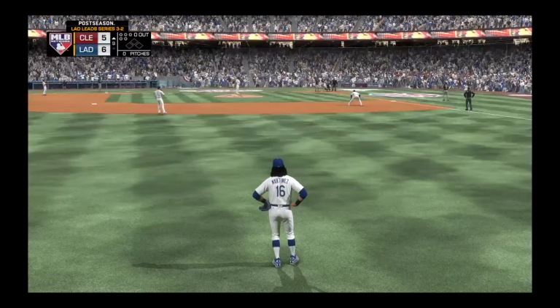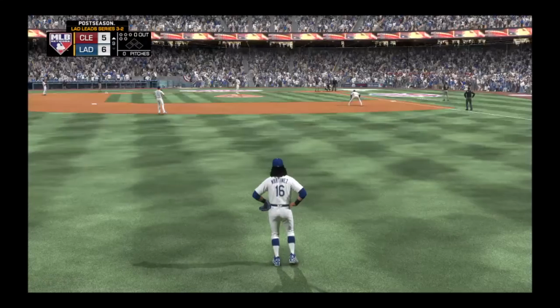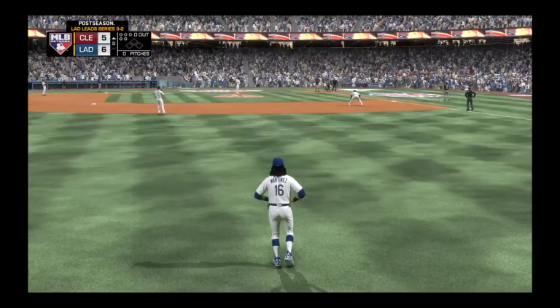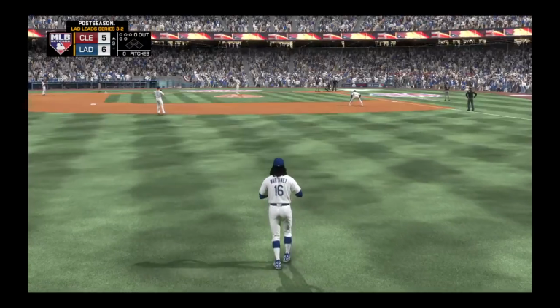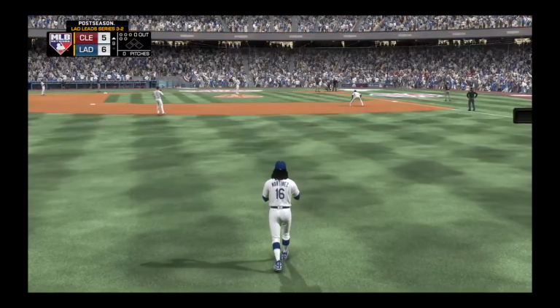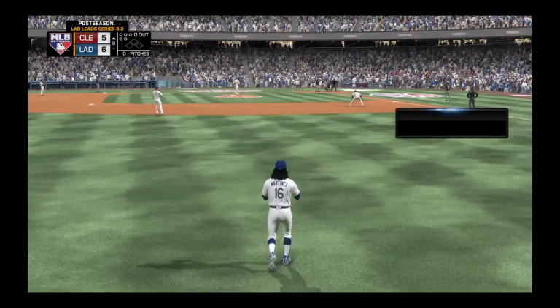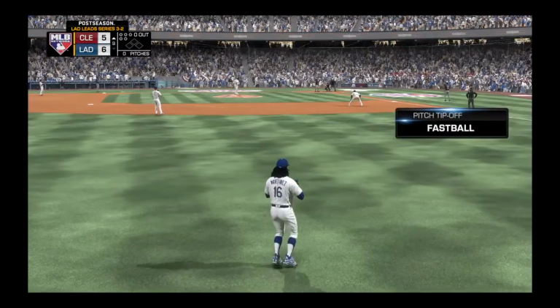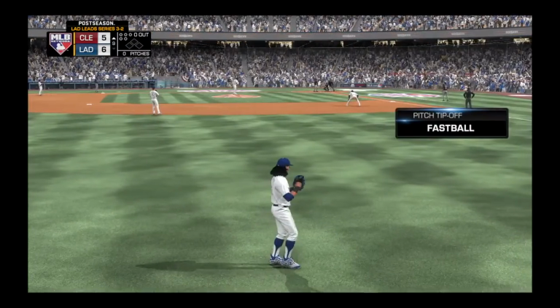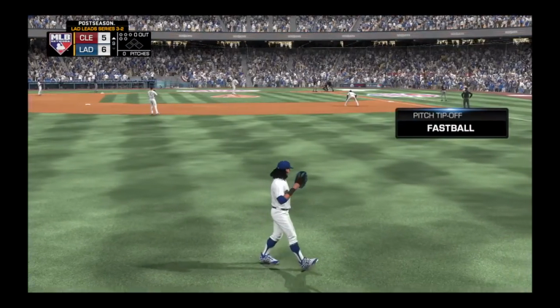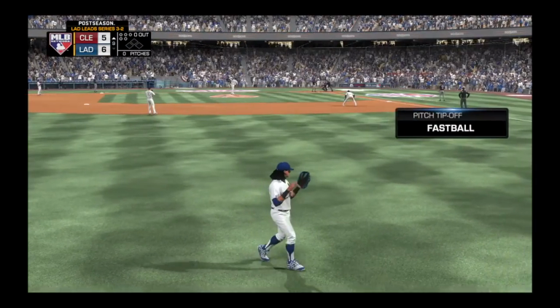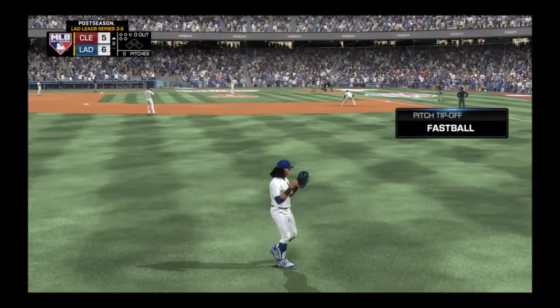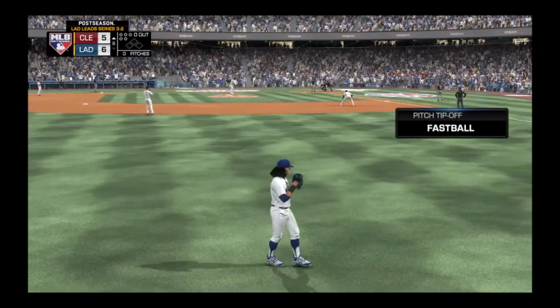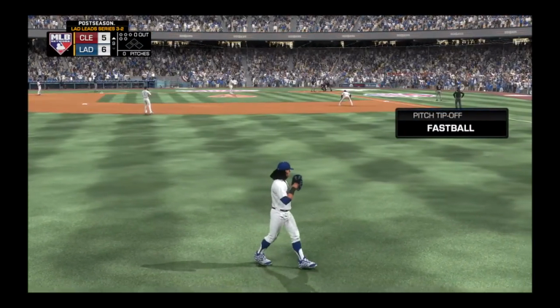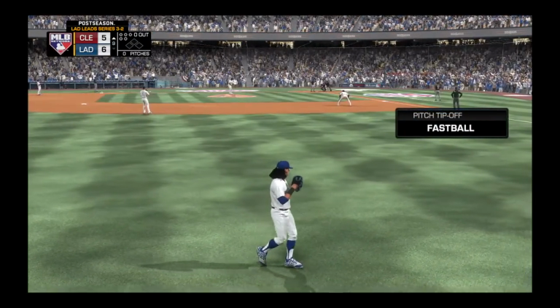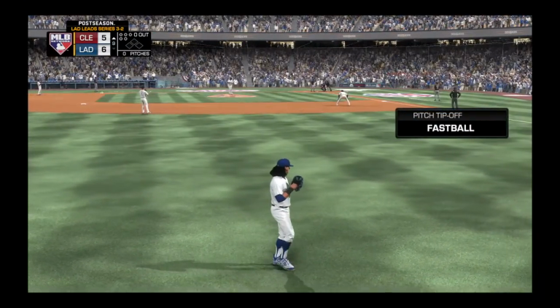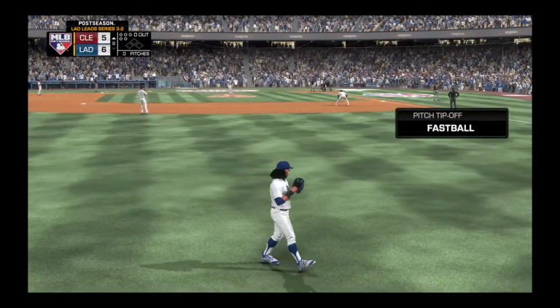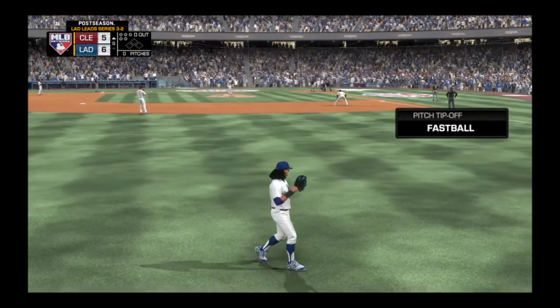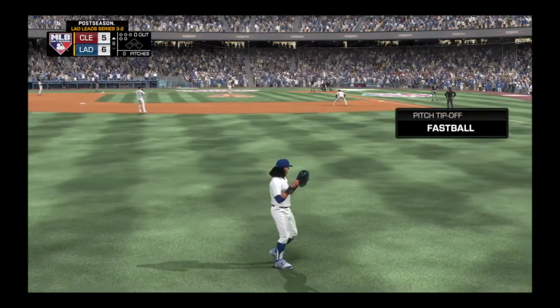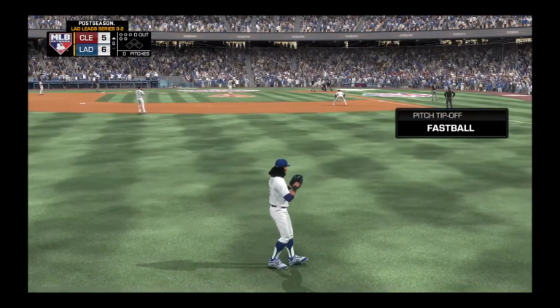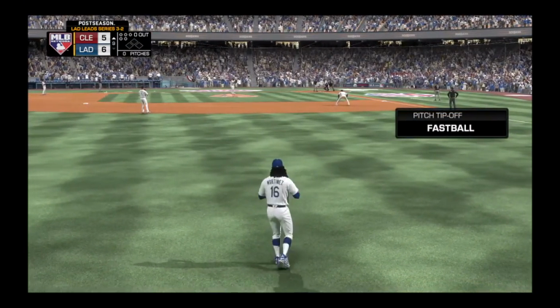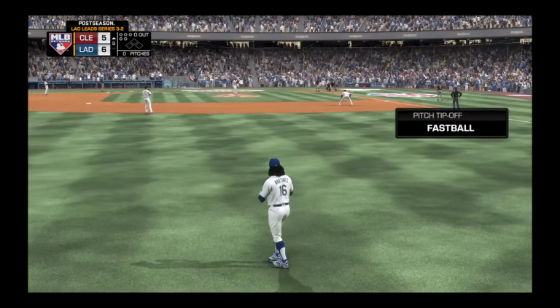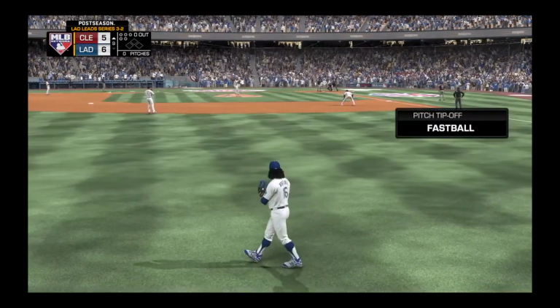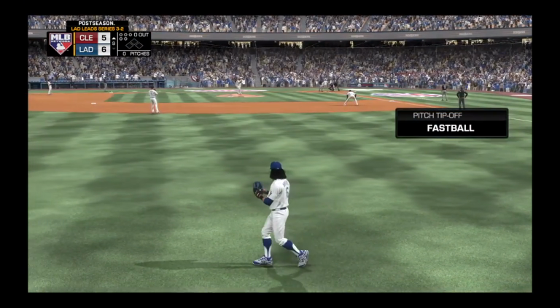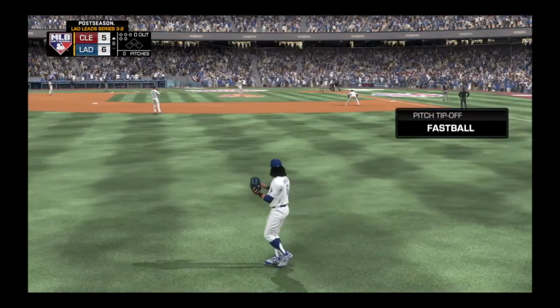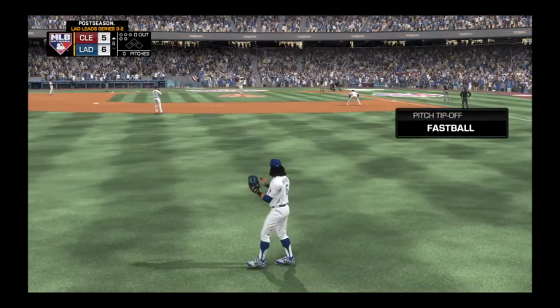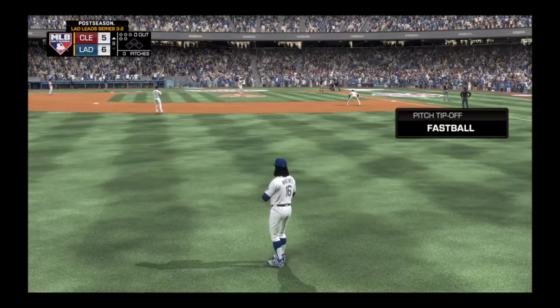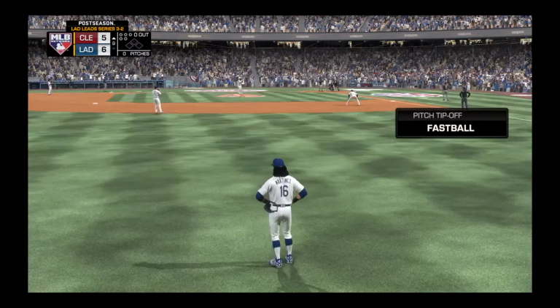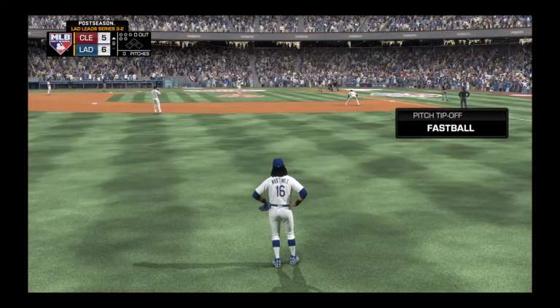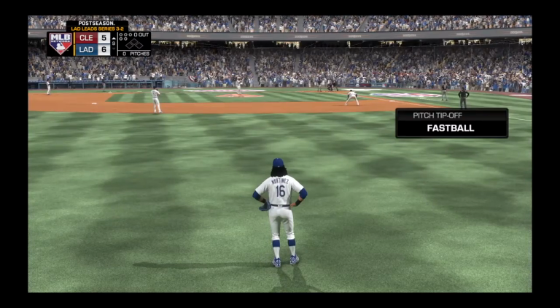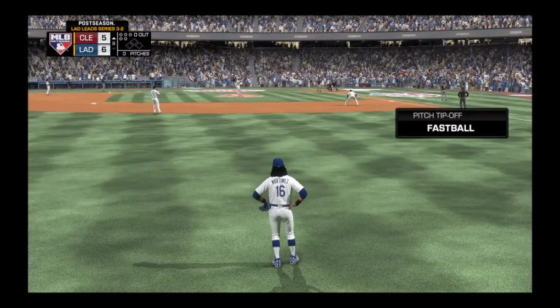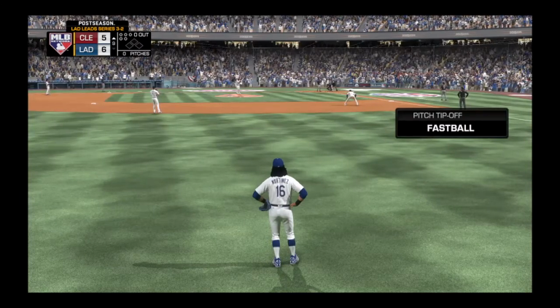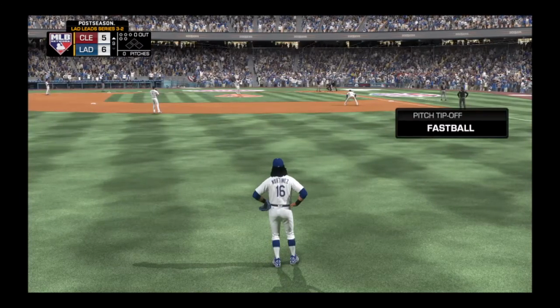On MLB Network, Kenley Jansen comes on from the pen, hoping to finish this one off here in the top of the ninth.